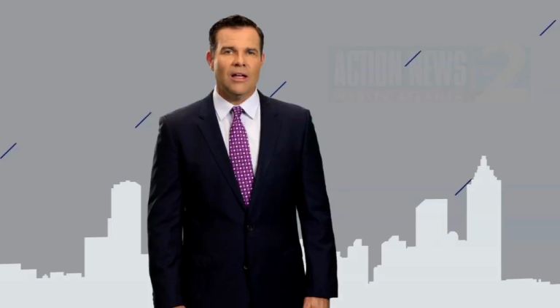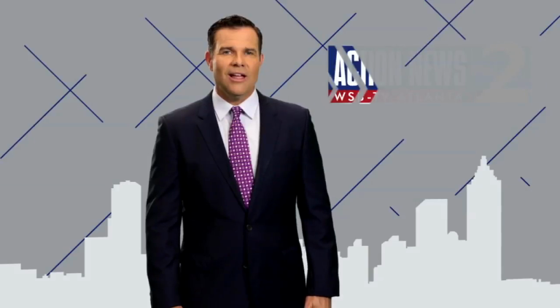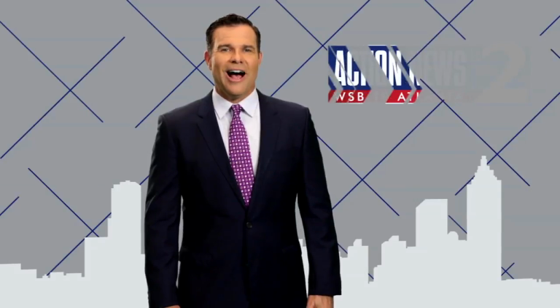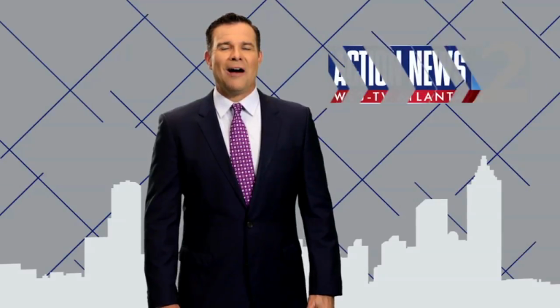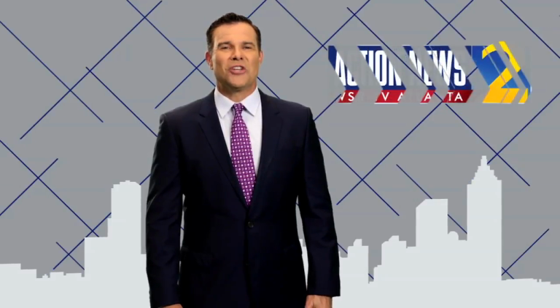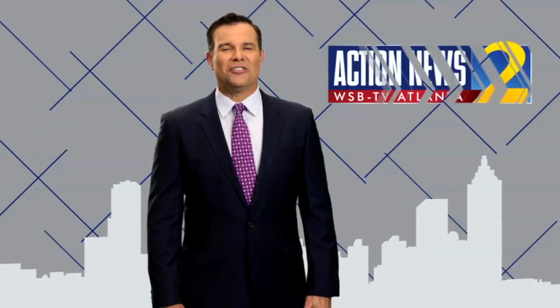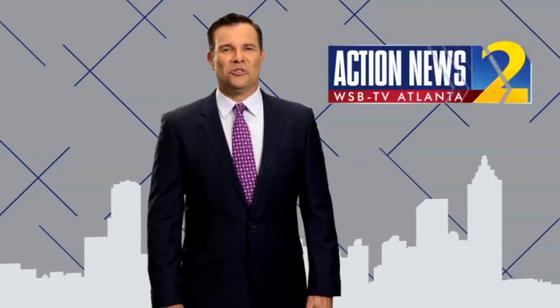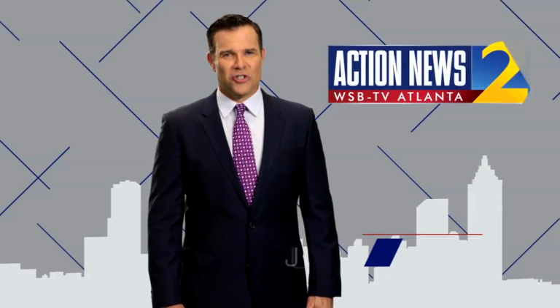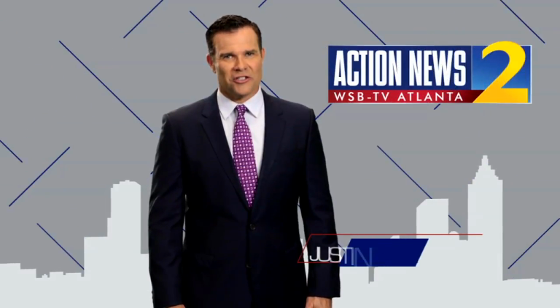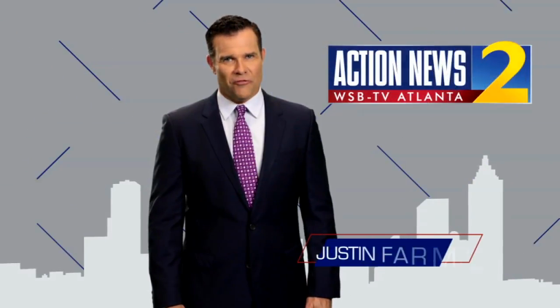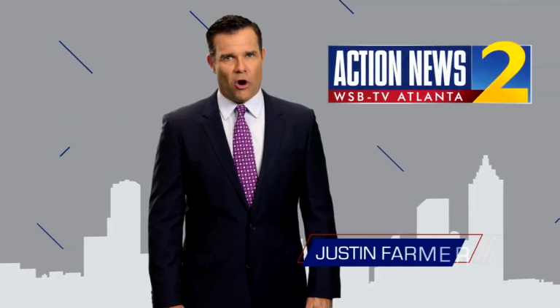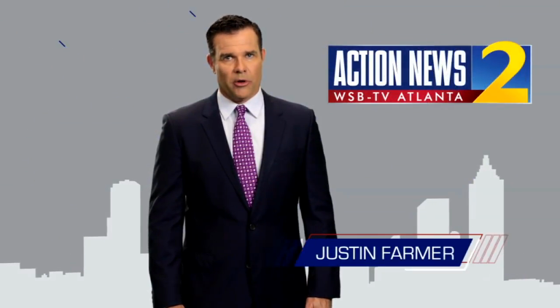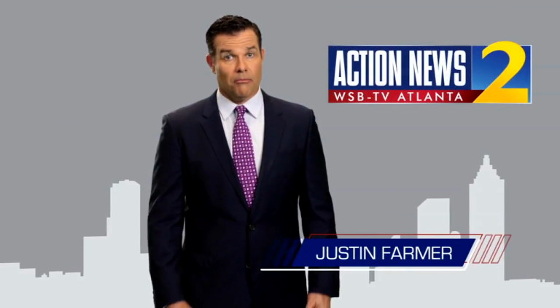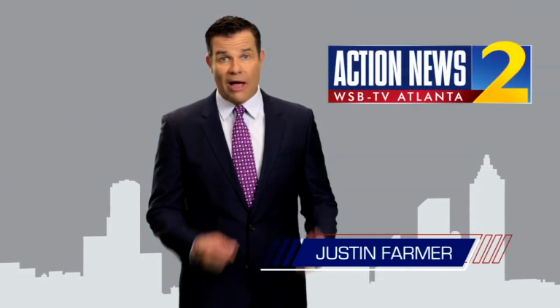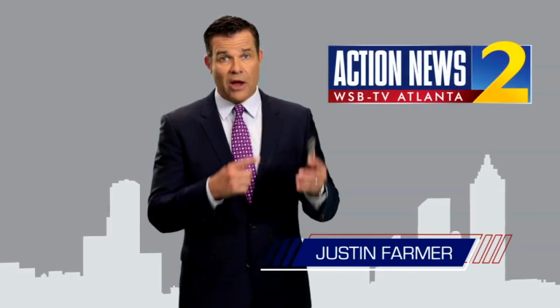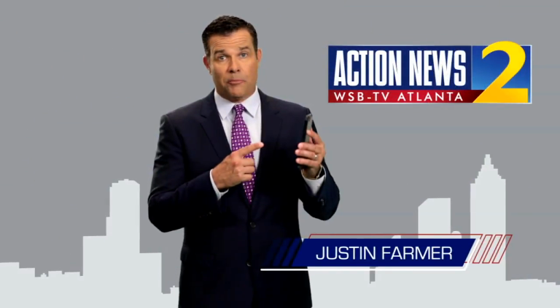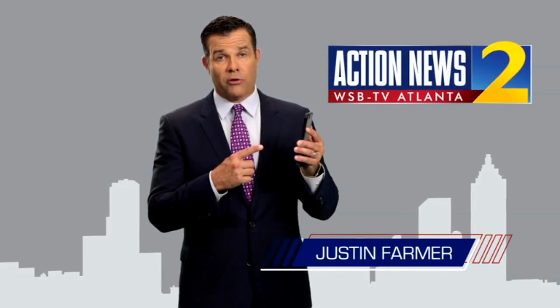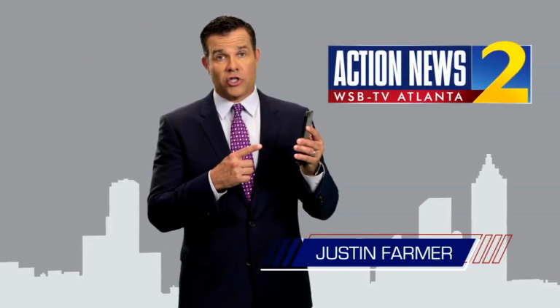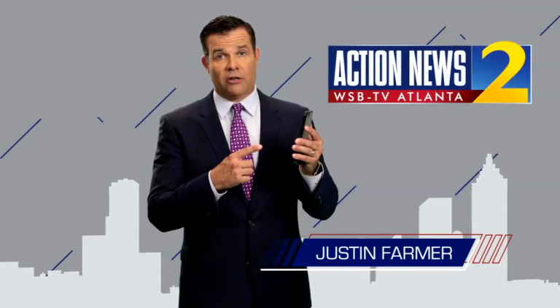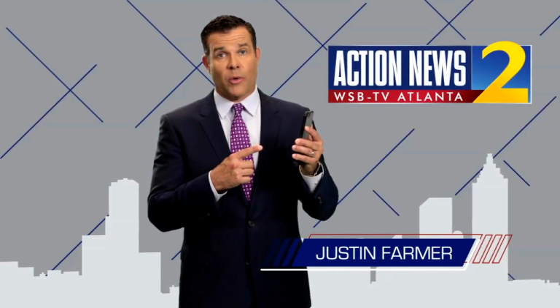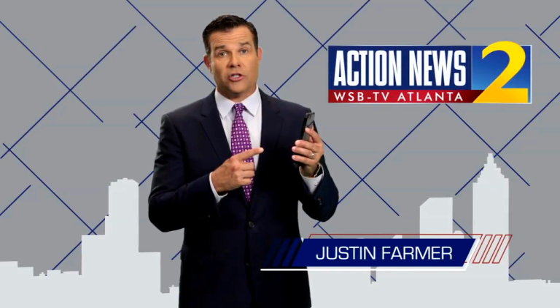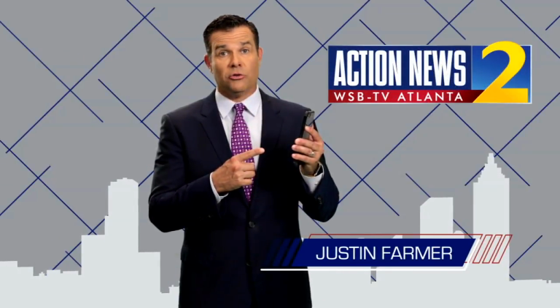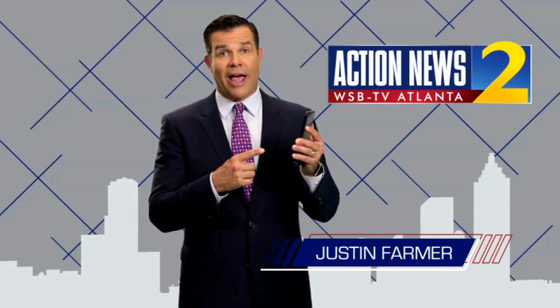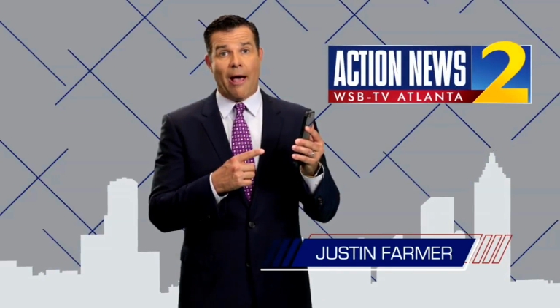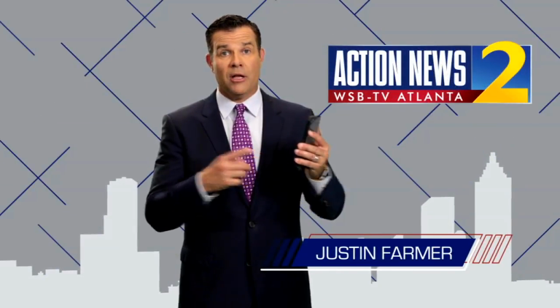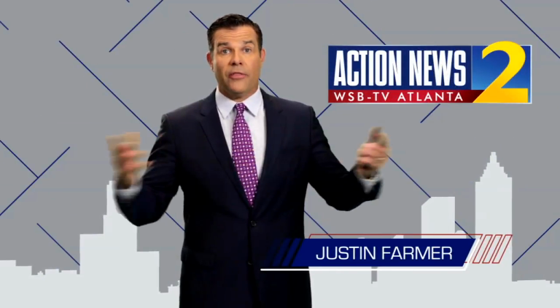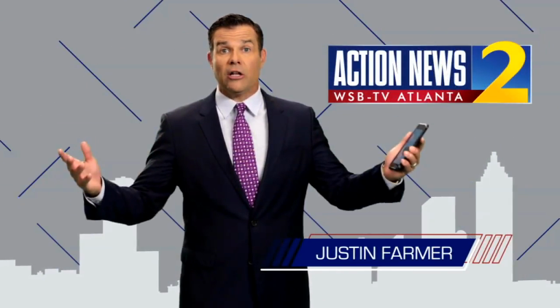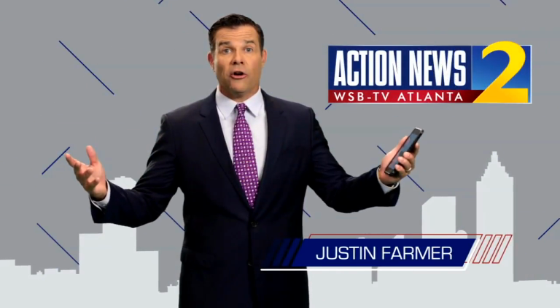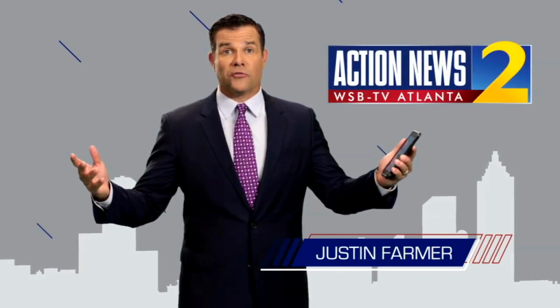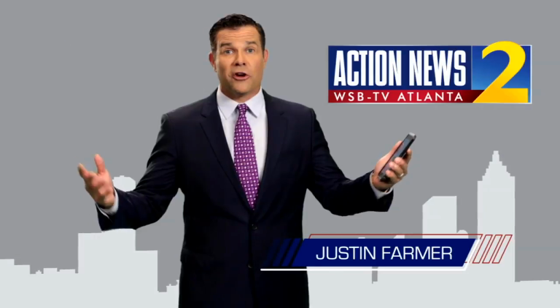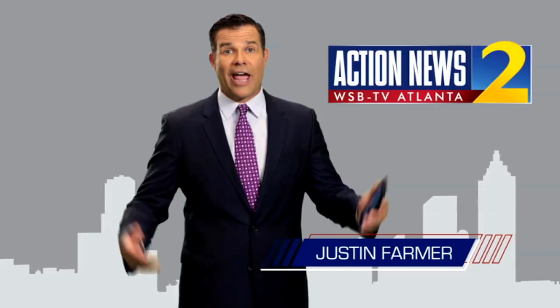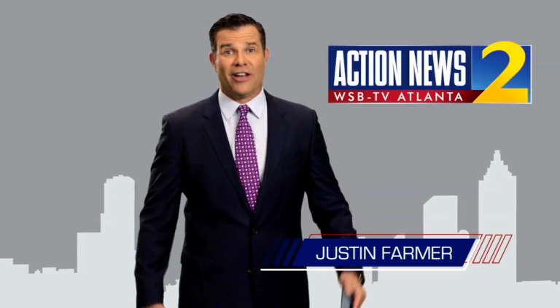I'm Channel 2's Justin Farmer. My favorite part of the Channel 2 Action News app: the alerts for your county.